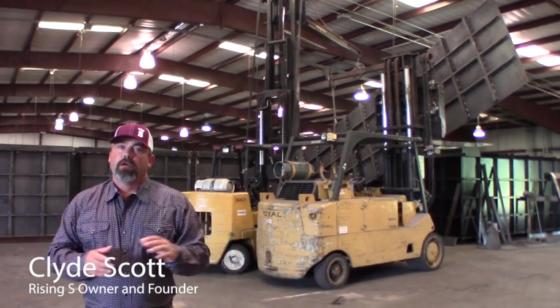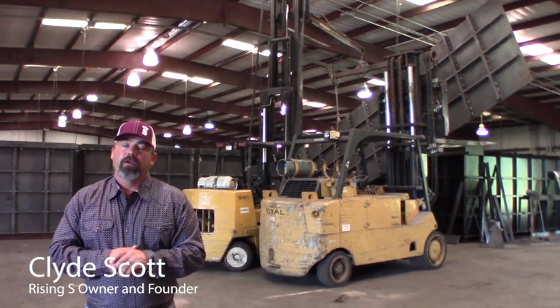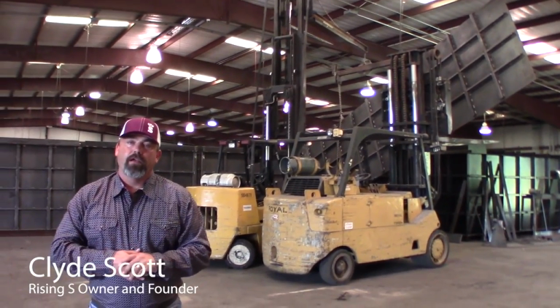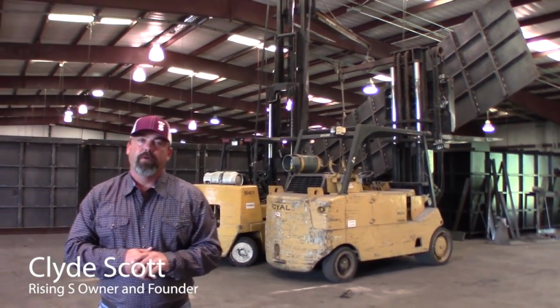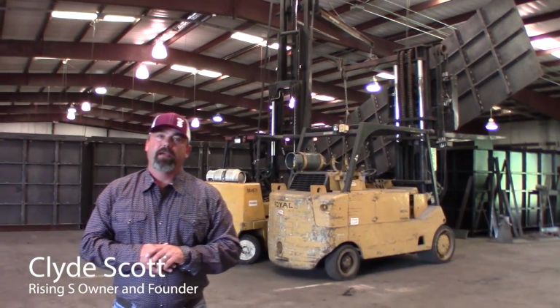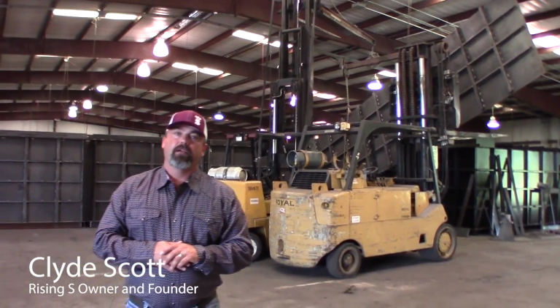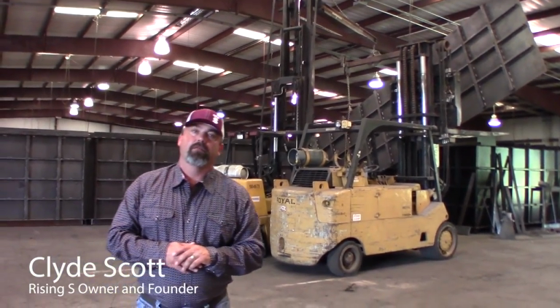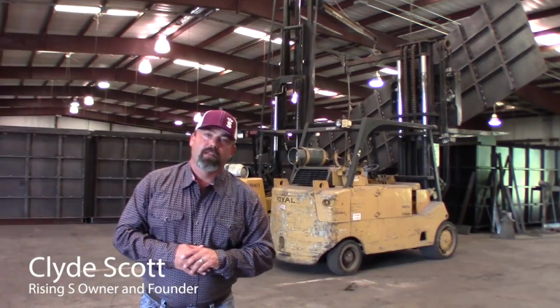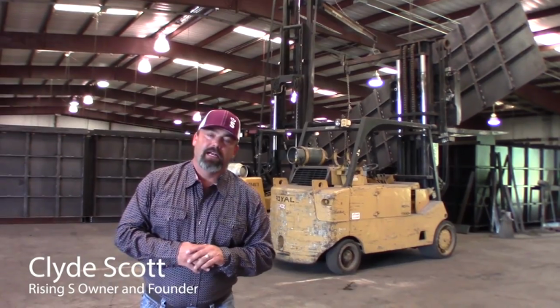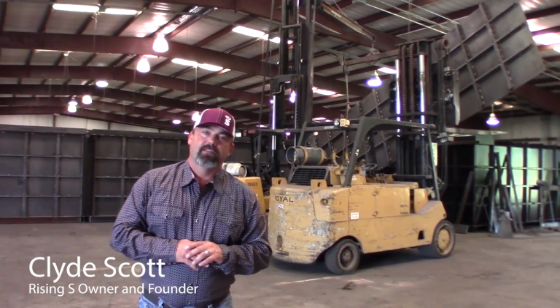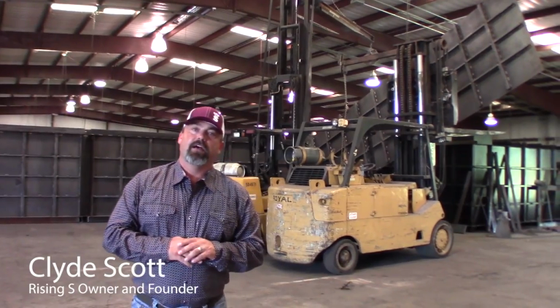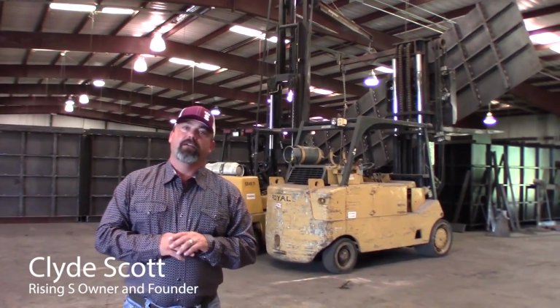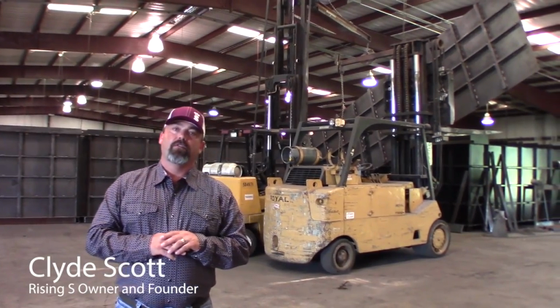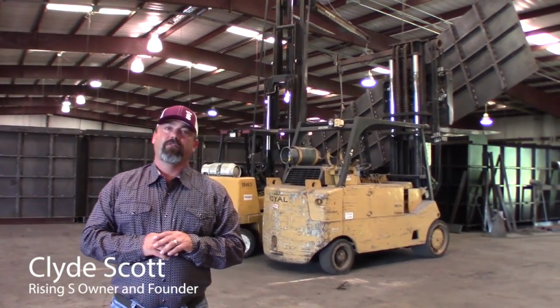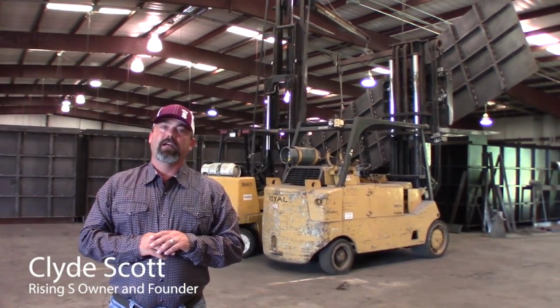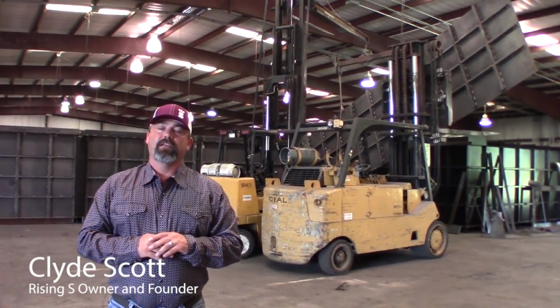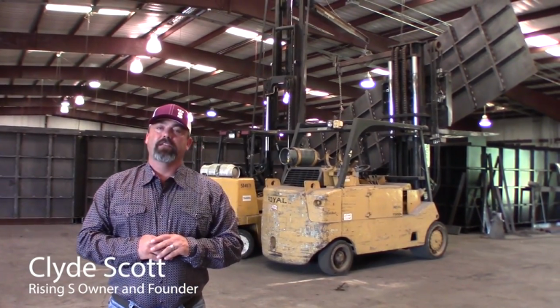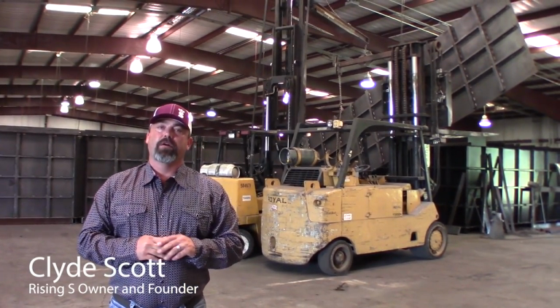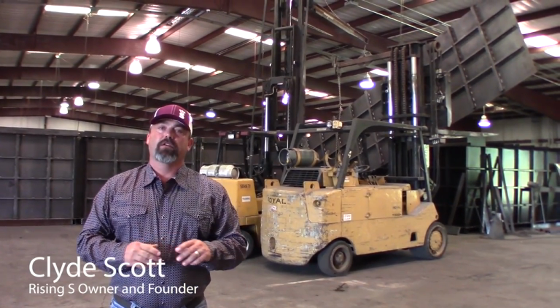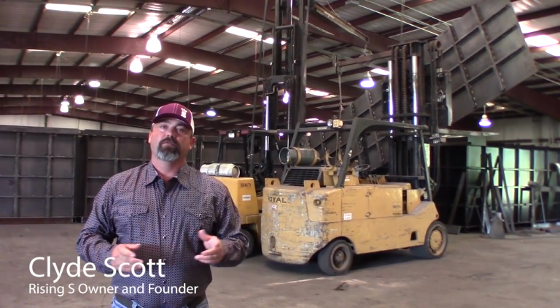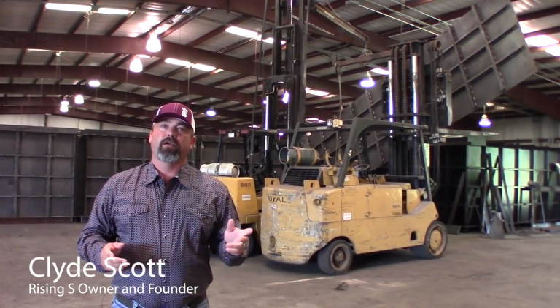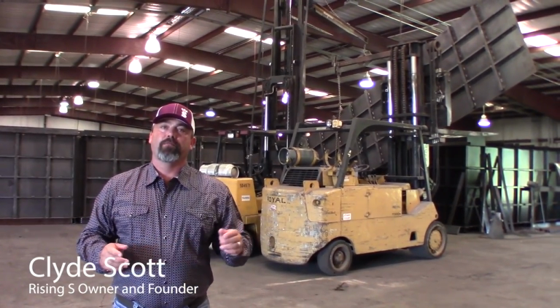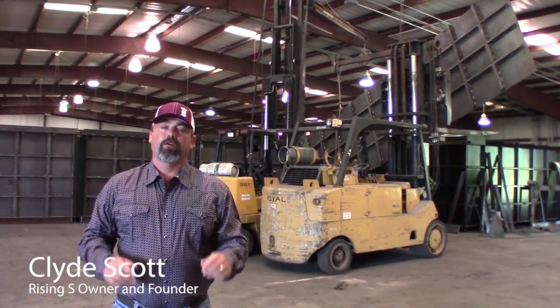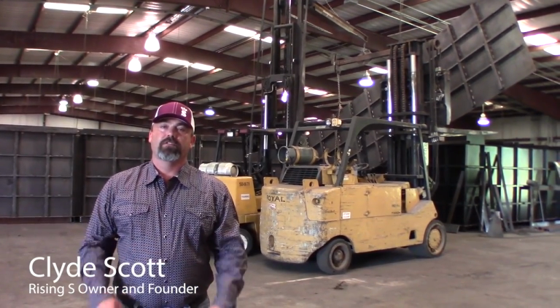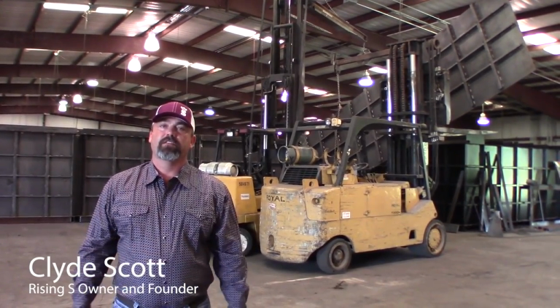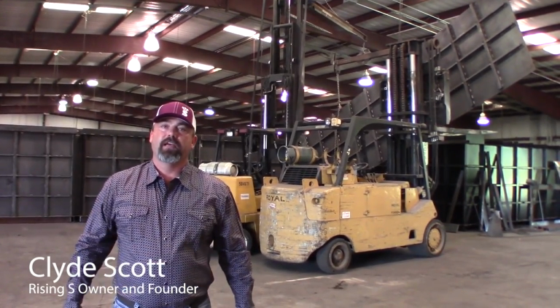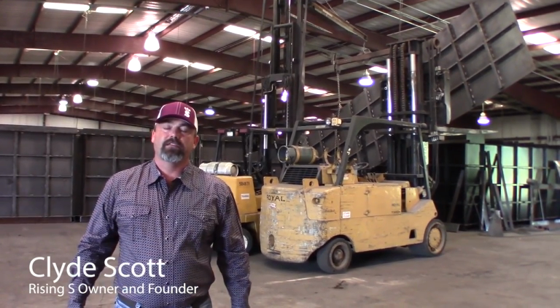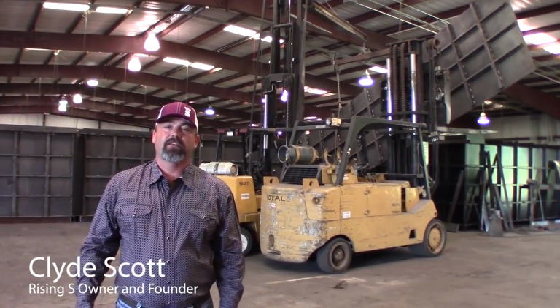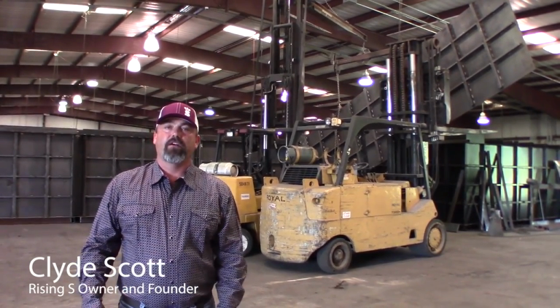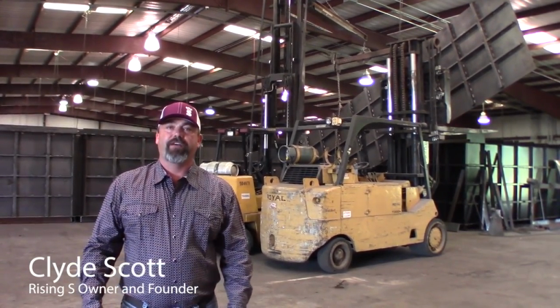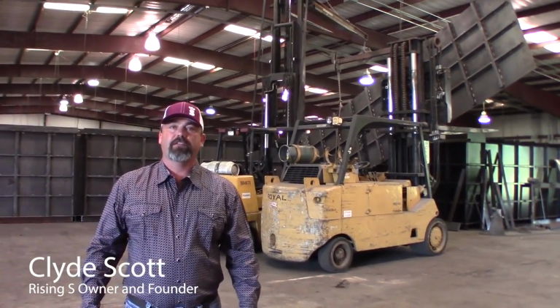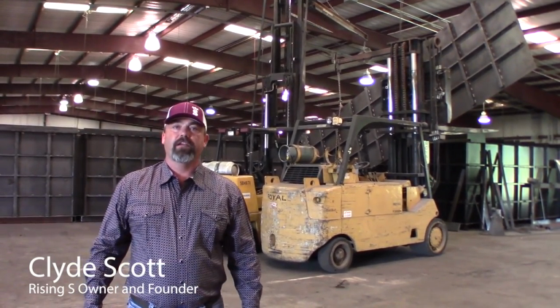You're back here with Clyde Scott, the owner of Rising S Bunkers. We're here in Murchison, Texas at our factory.